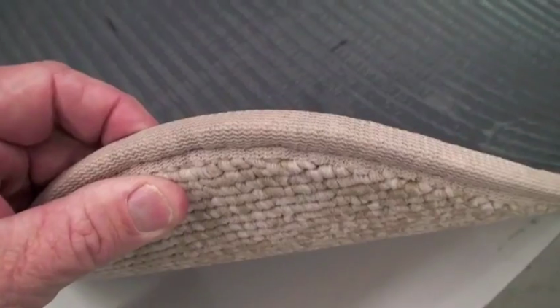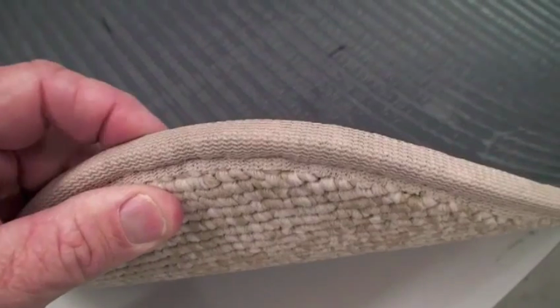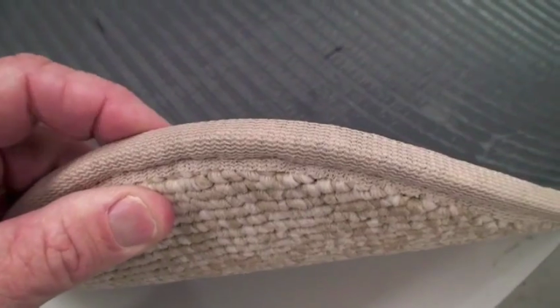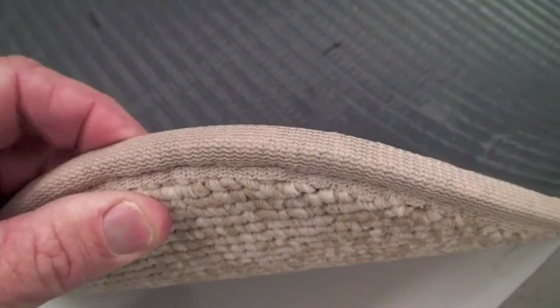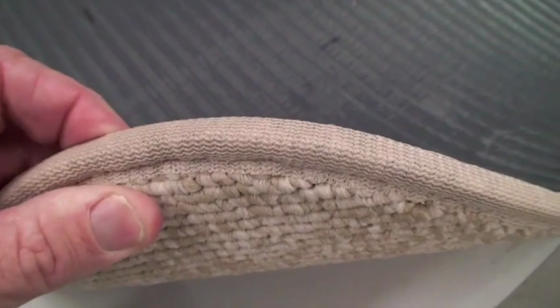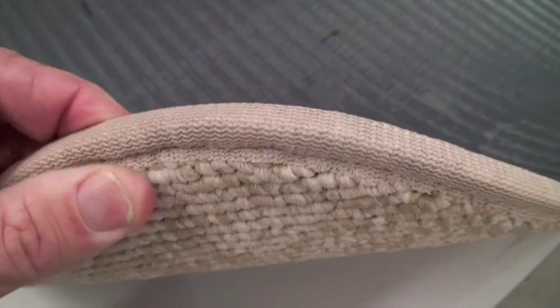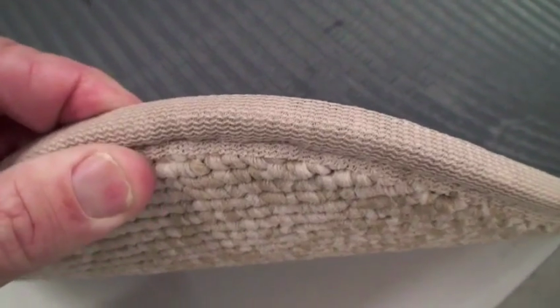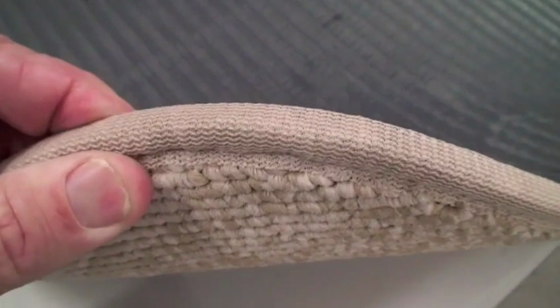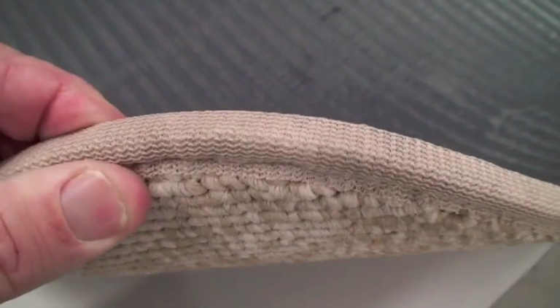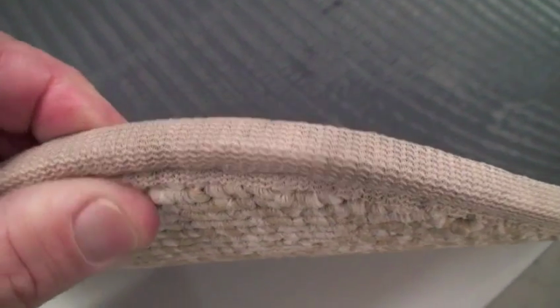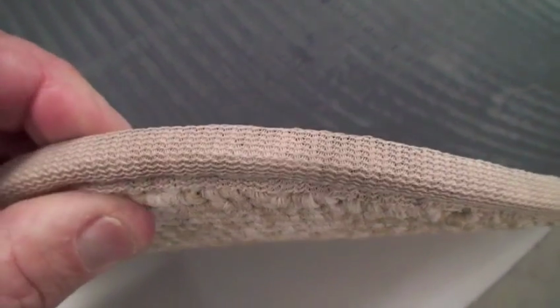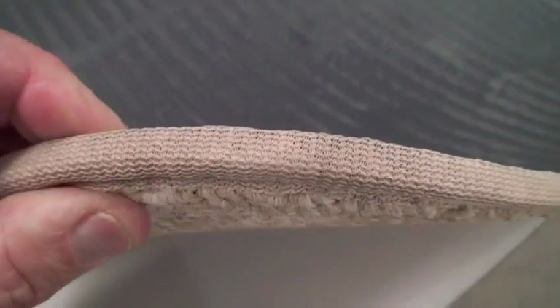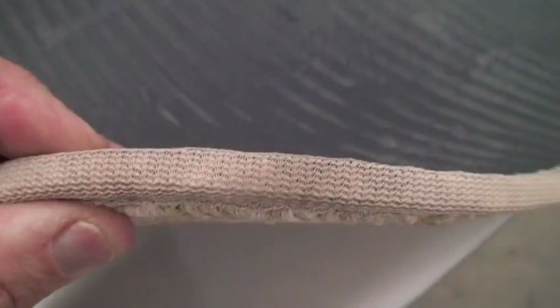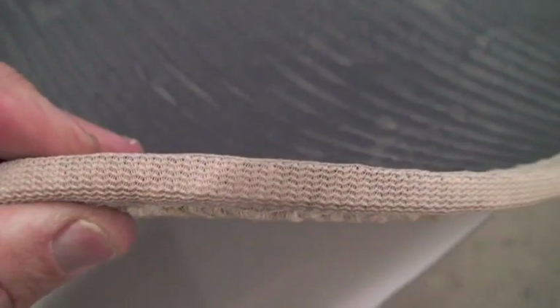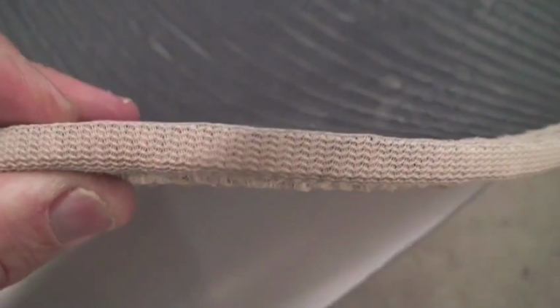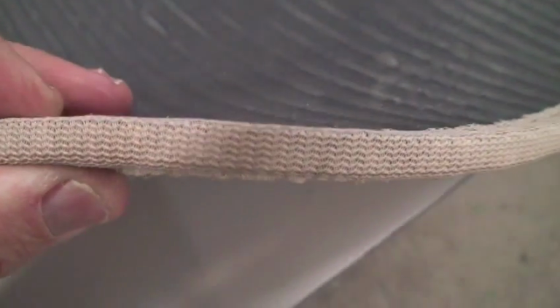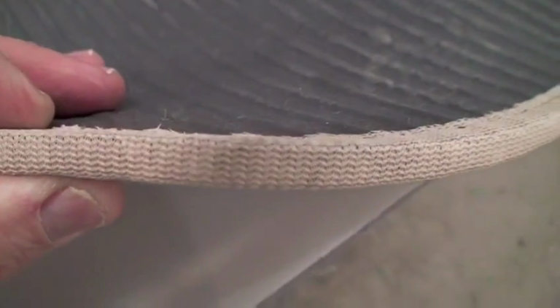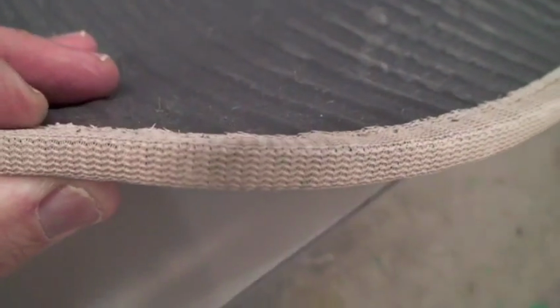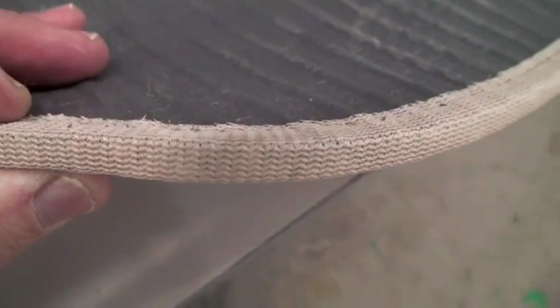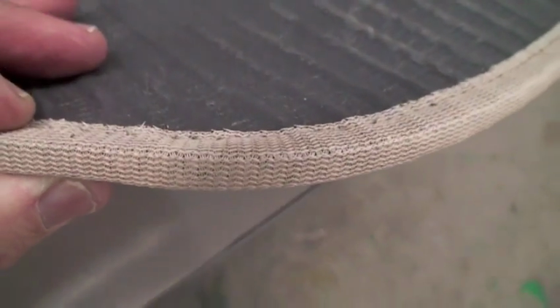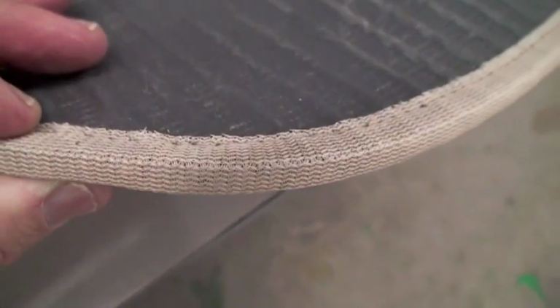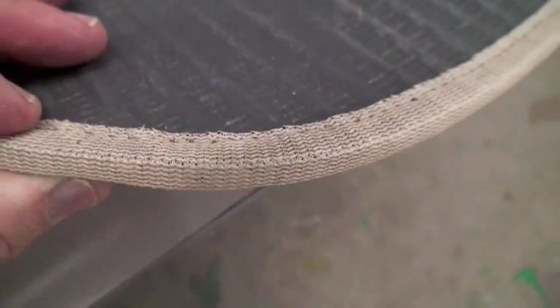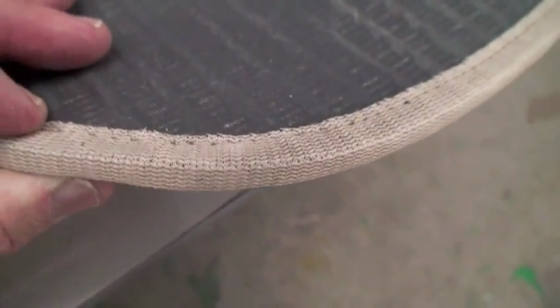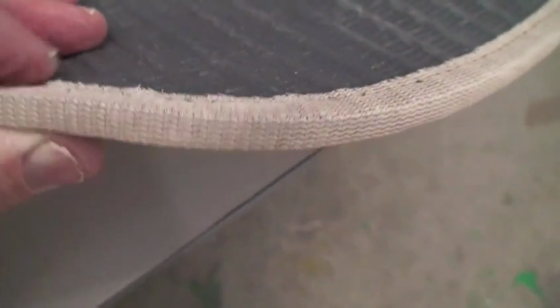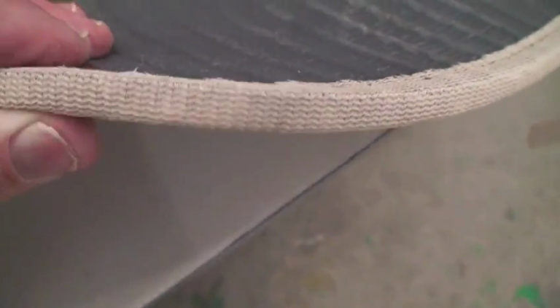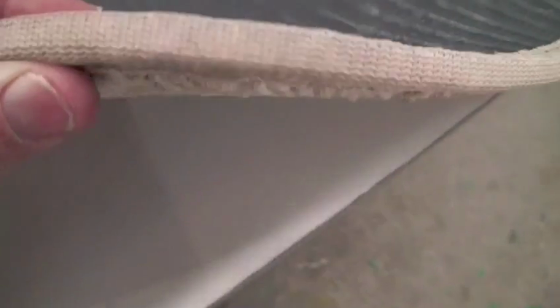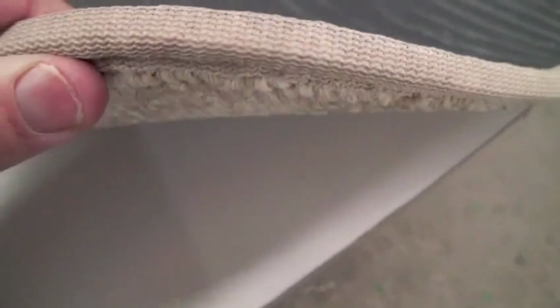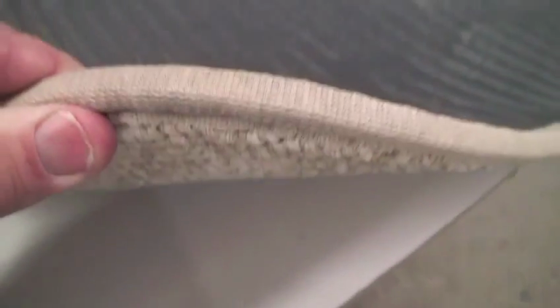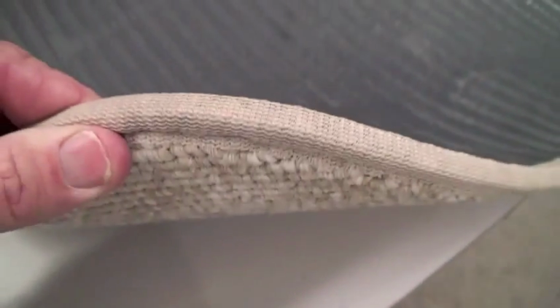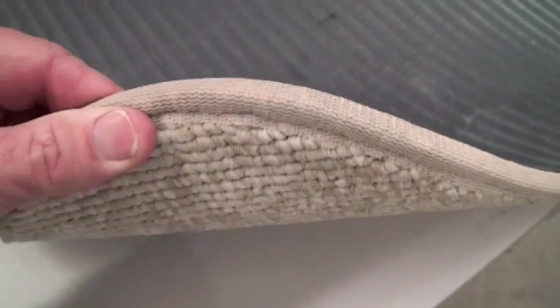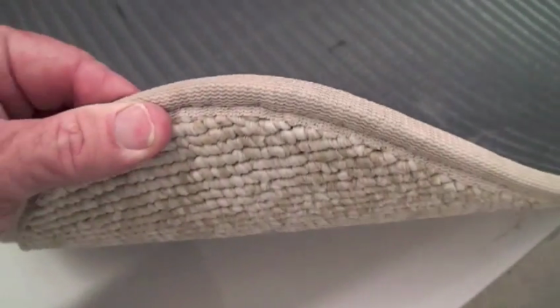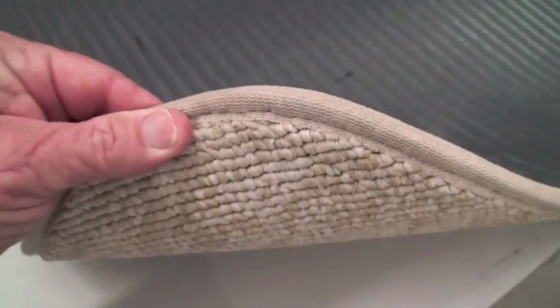The carpets have a rubber backing and are cut to fit, and then a finish binder is sewn for a custom look.